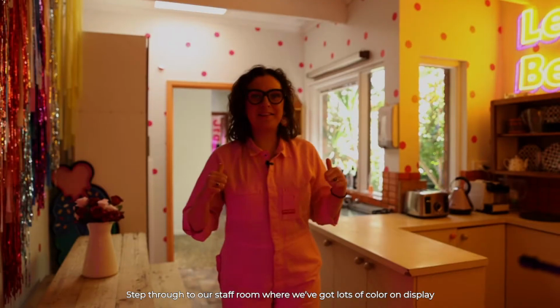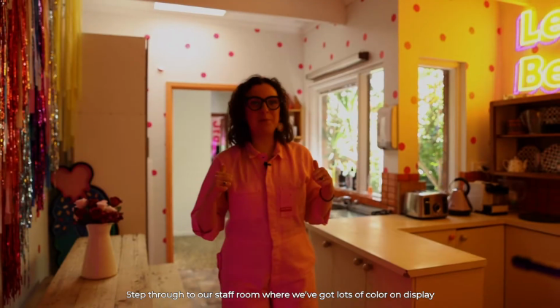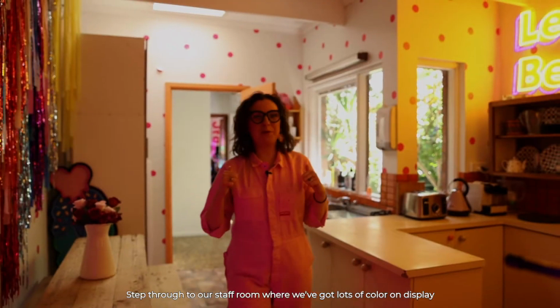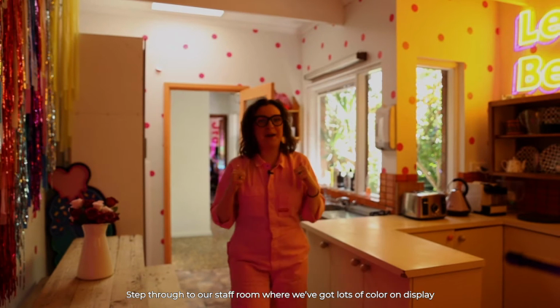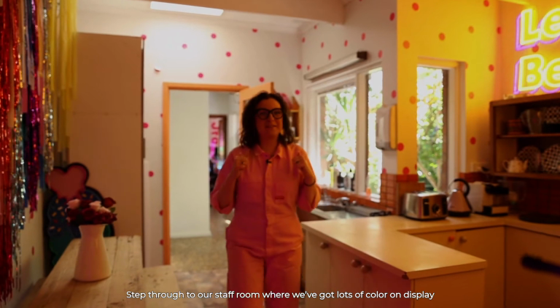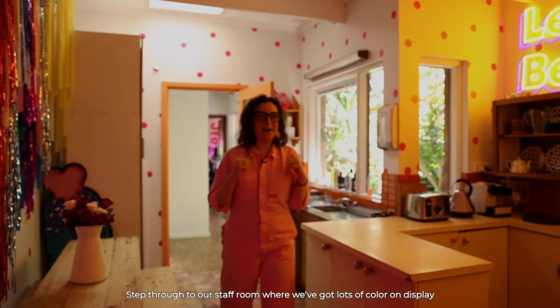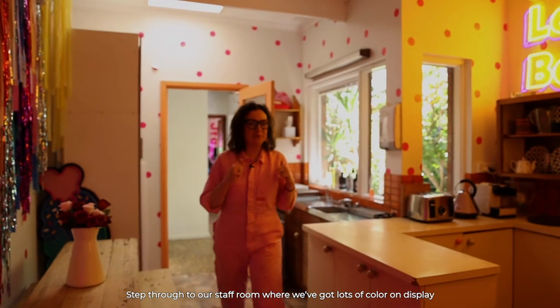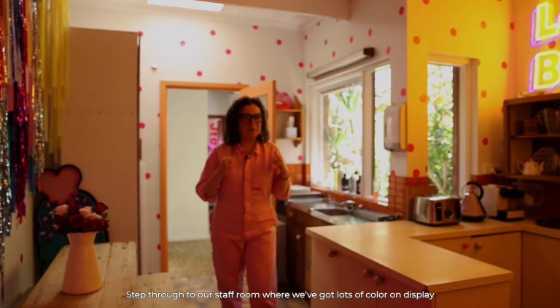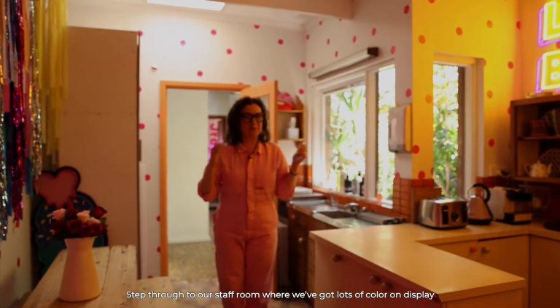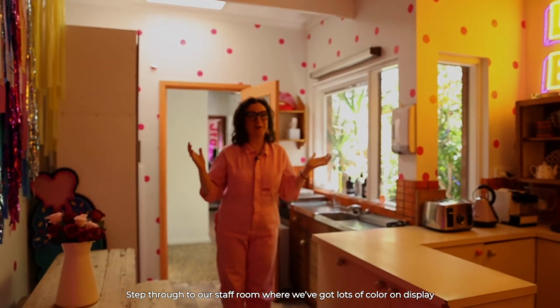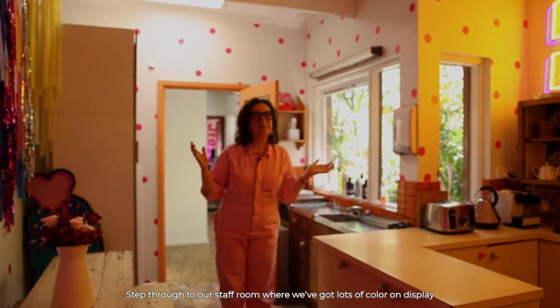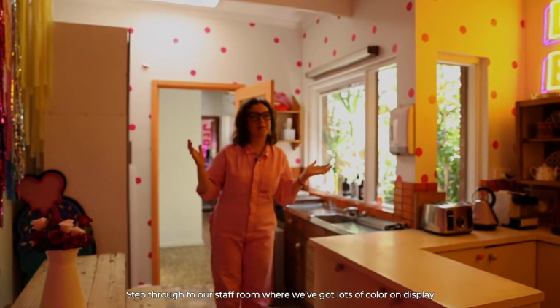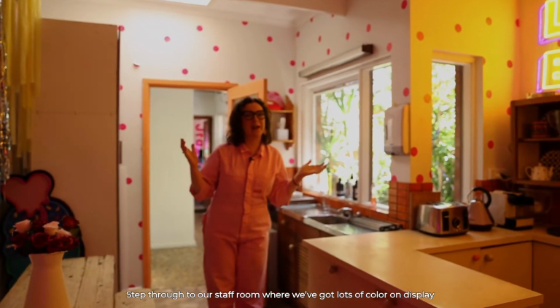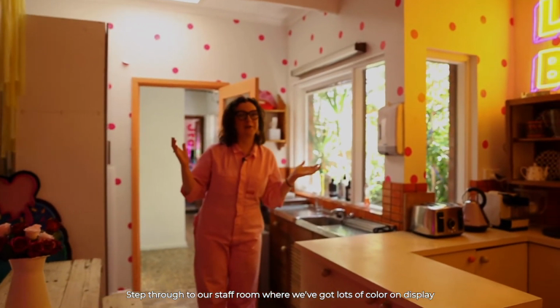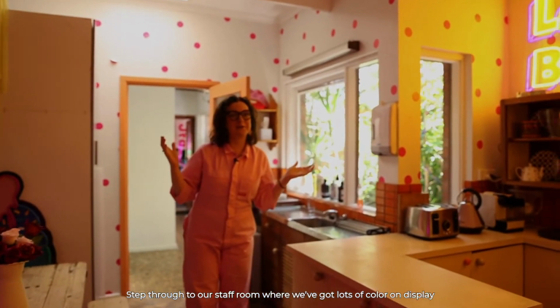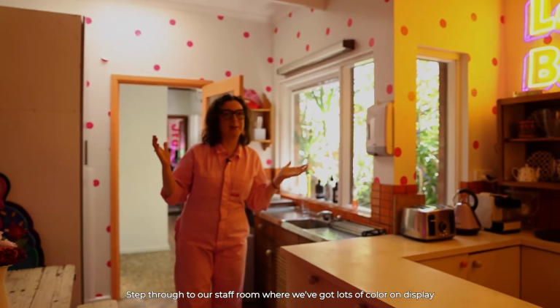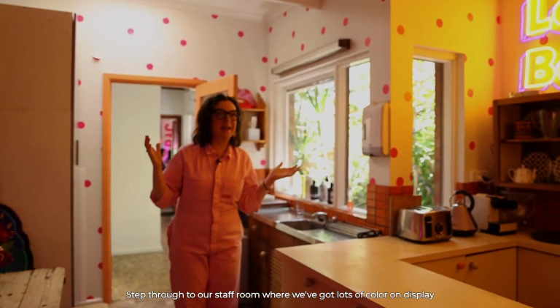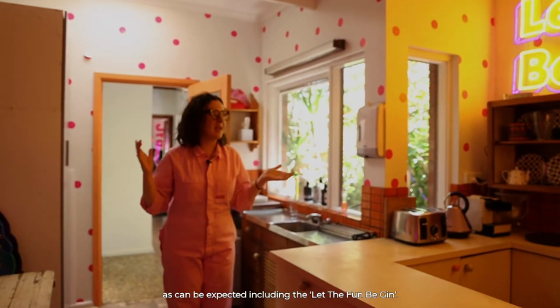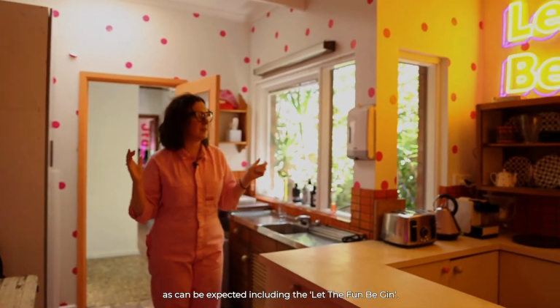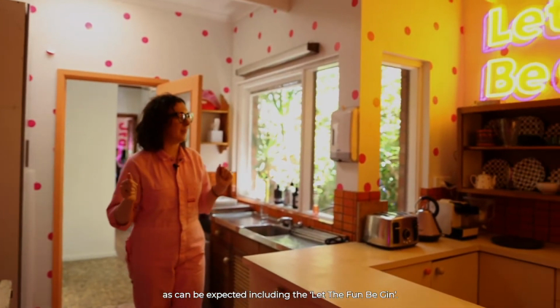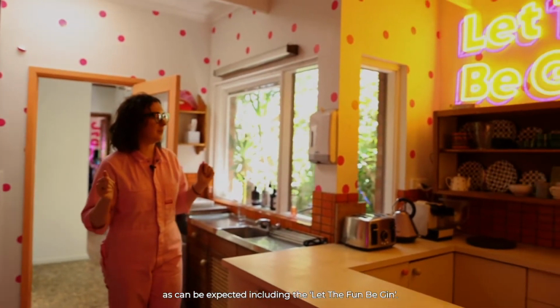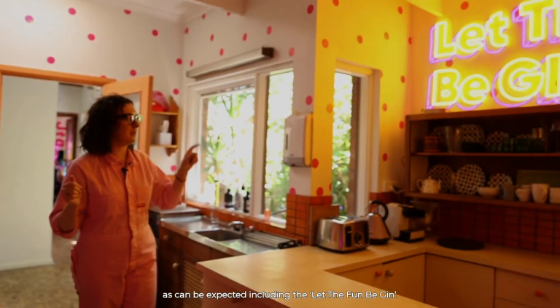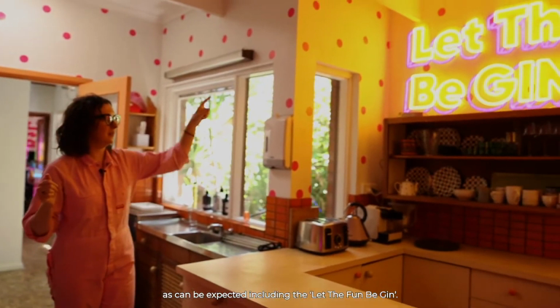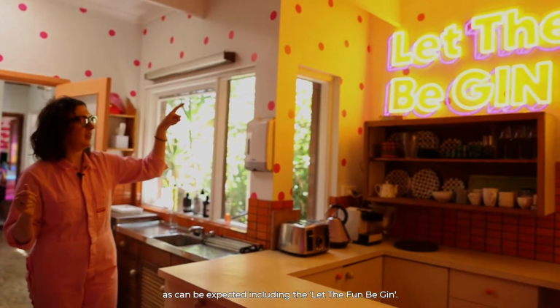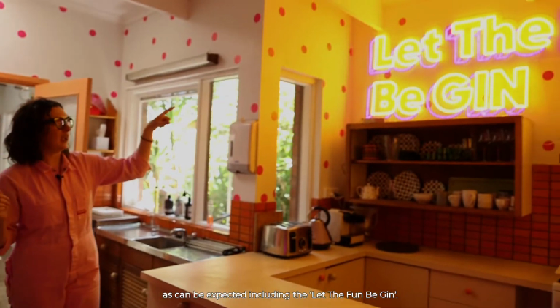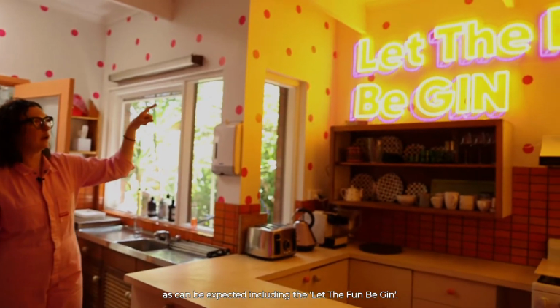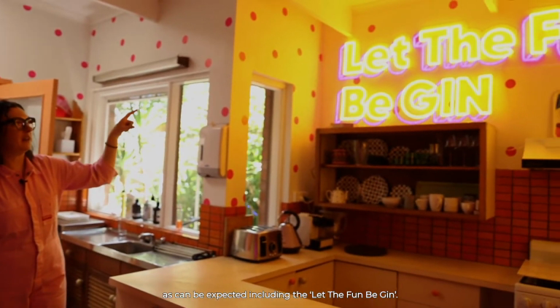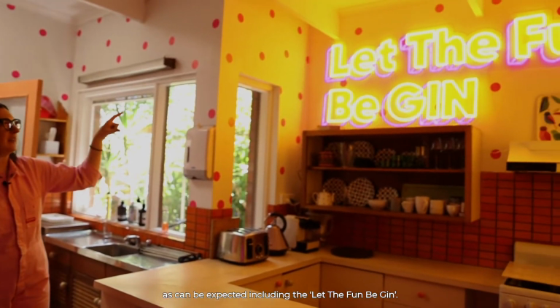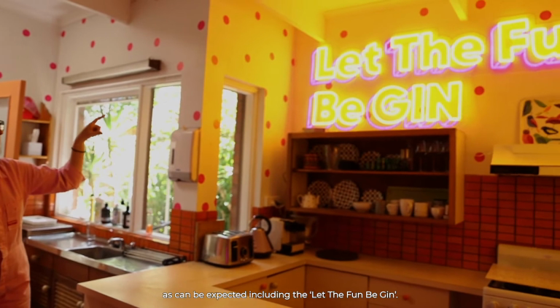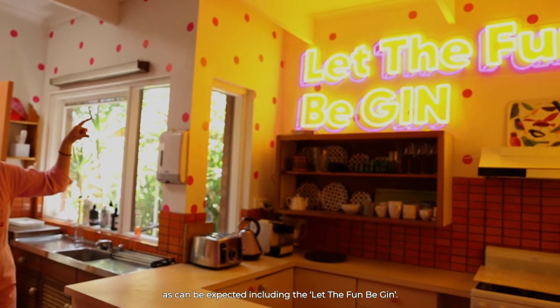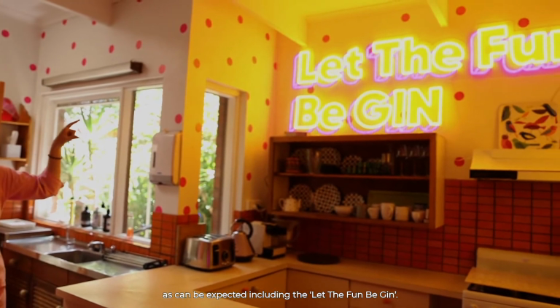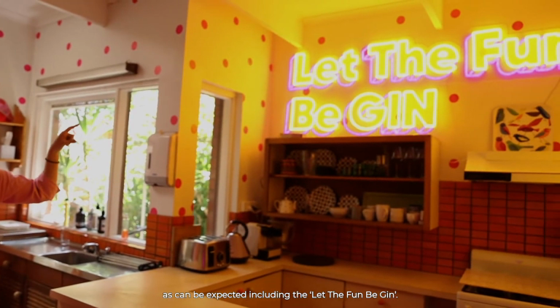Stepping through to our staff room, where we've got lots of colour on display as can be expected, including 'Let the Fun Begin'.